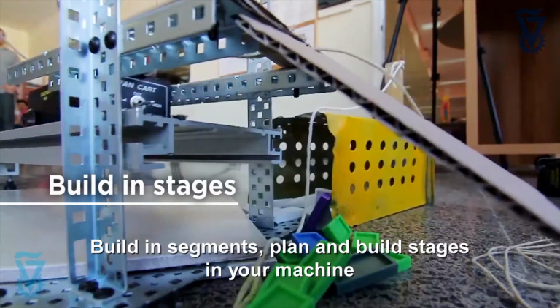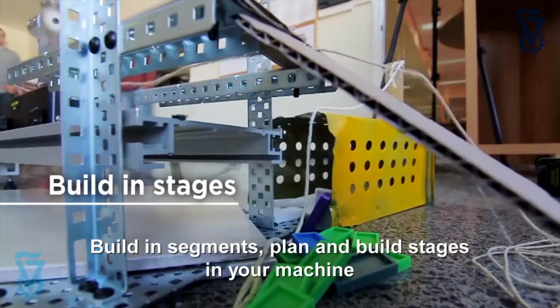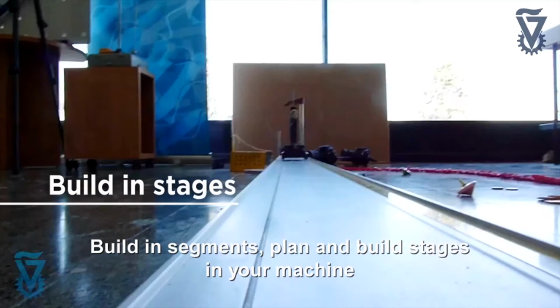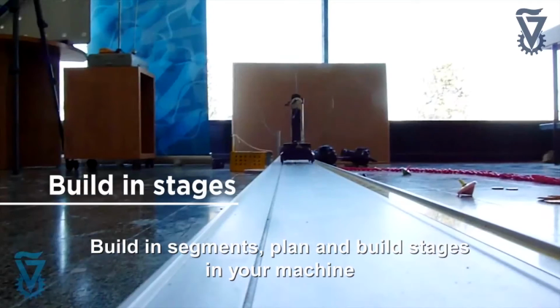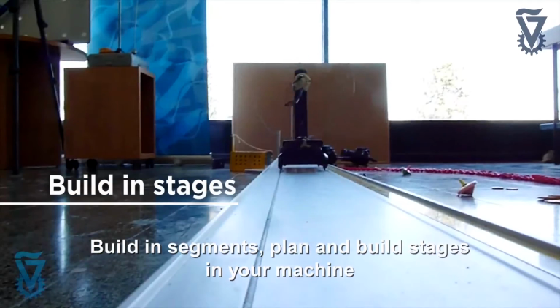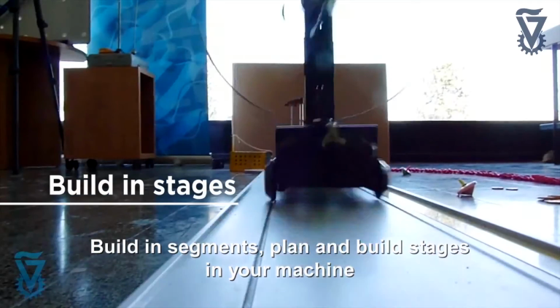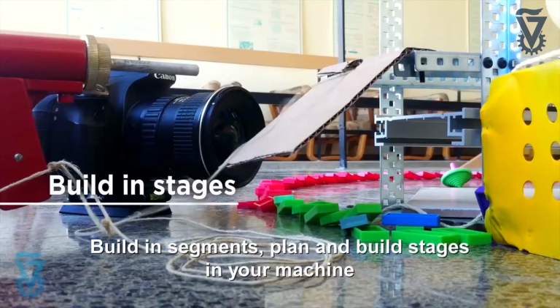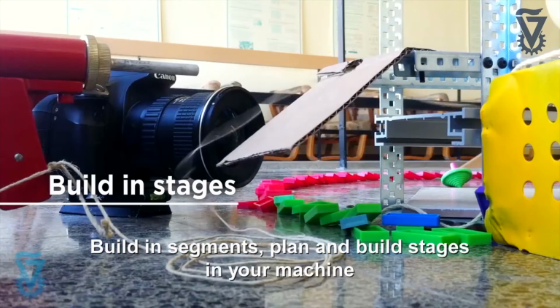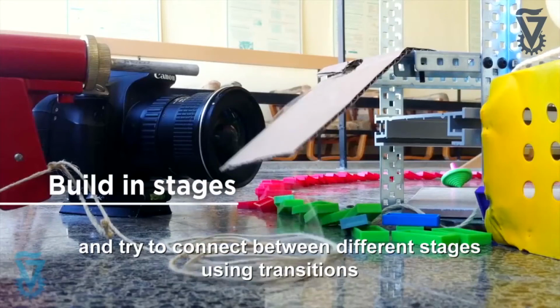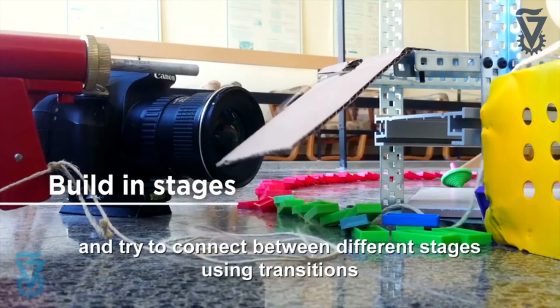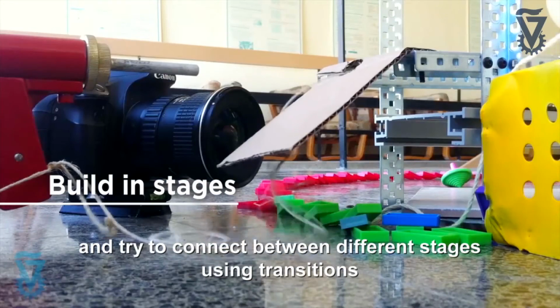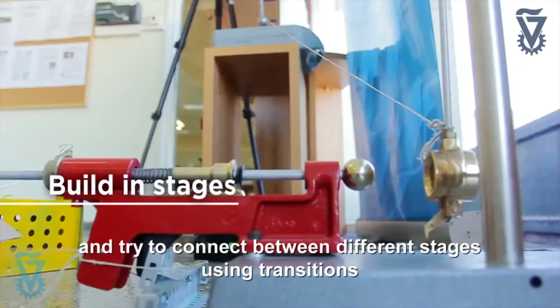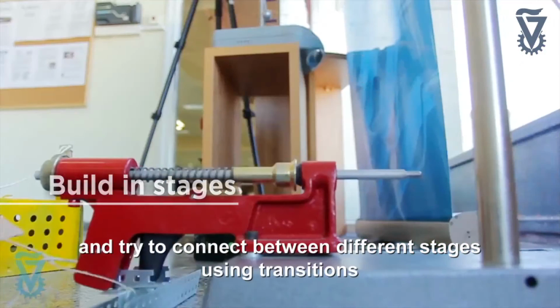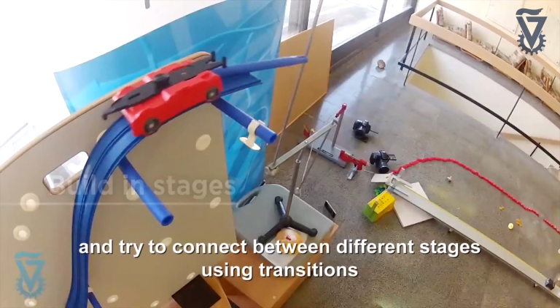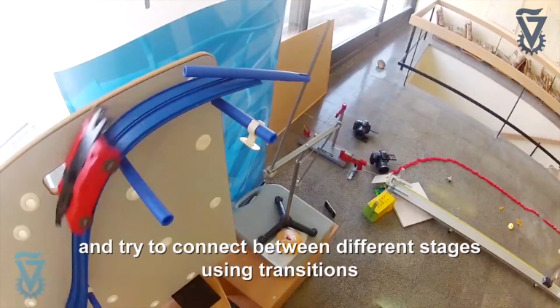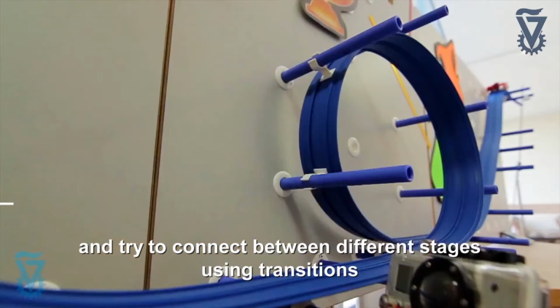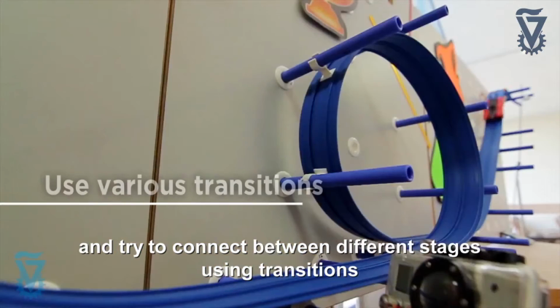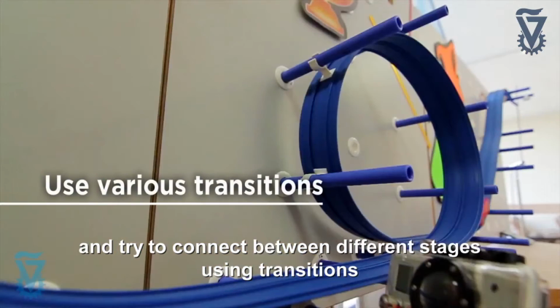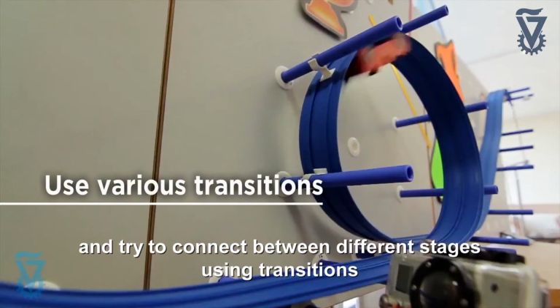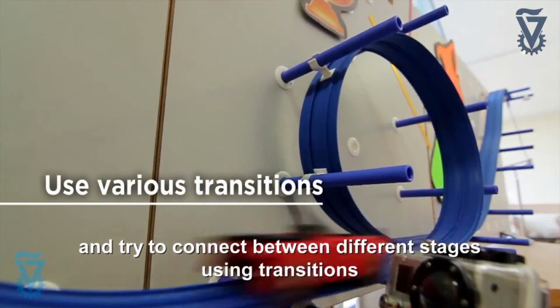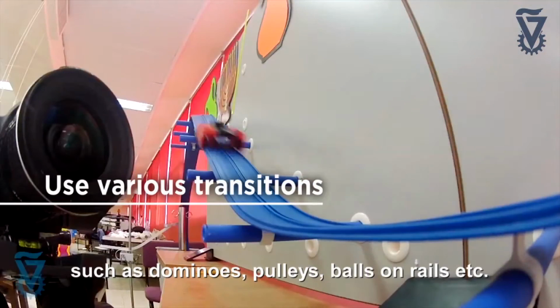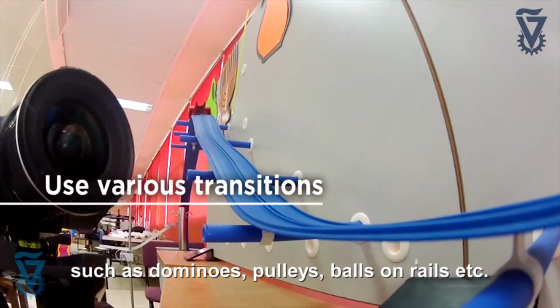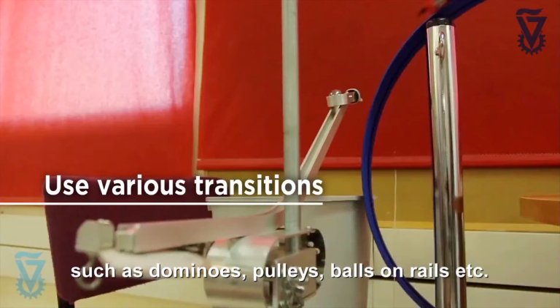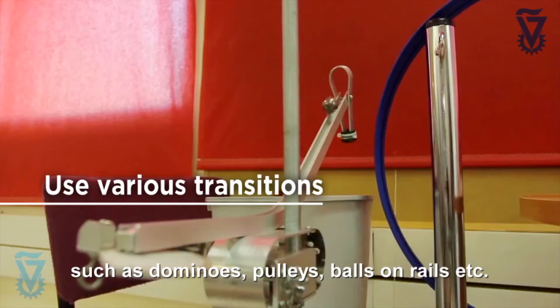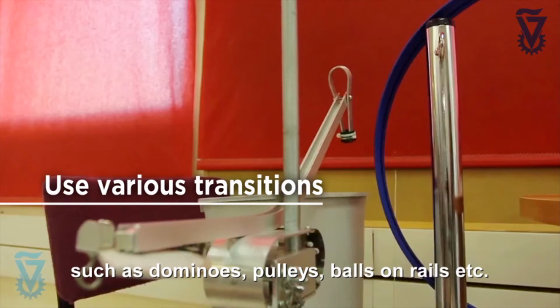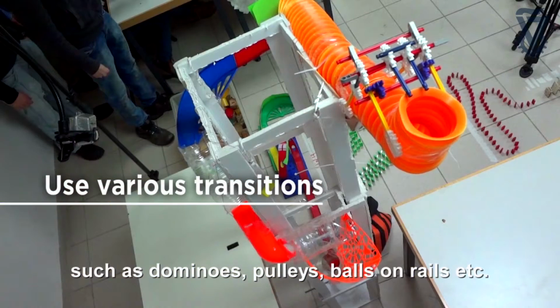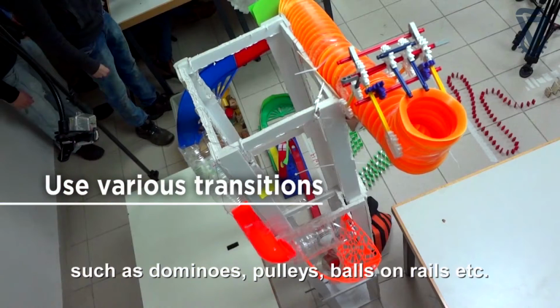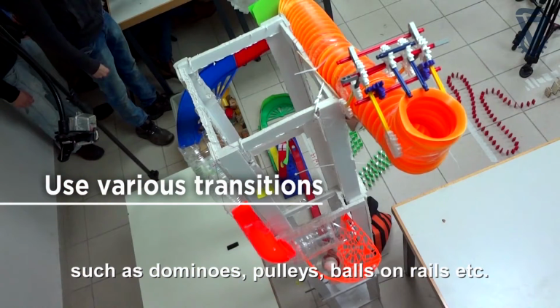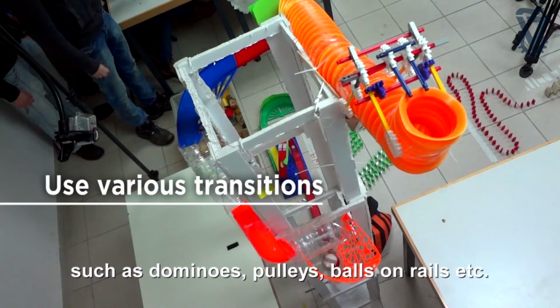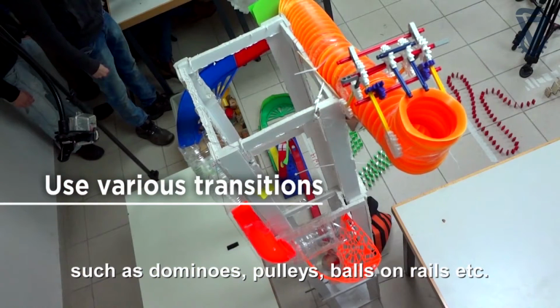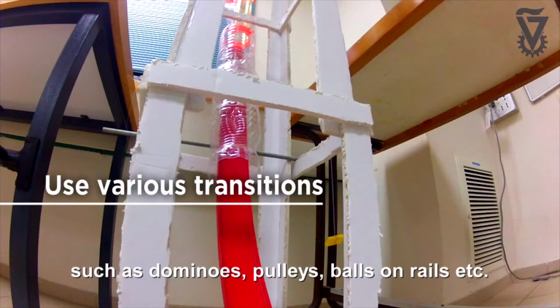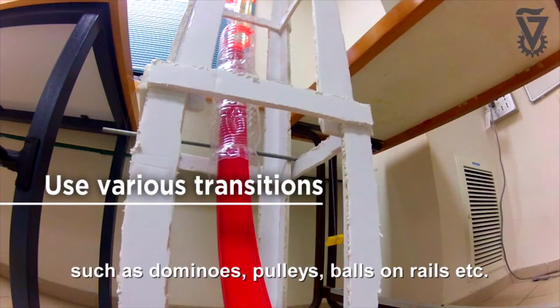Build in segments. Plan and build stages in your machine and try to connect between different stages using transitions such as dominoes, pulleys, balls on rails, etc.